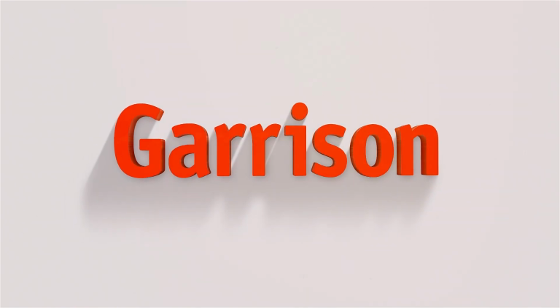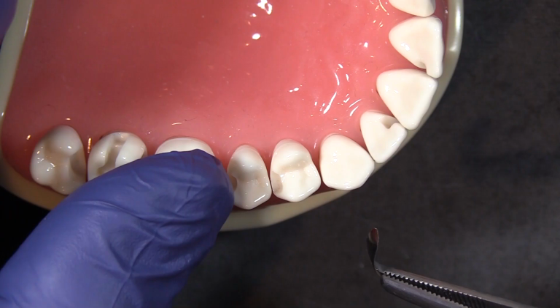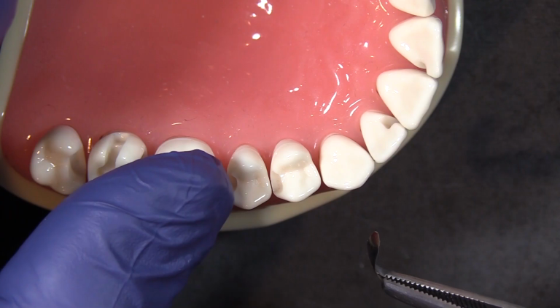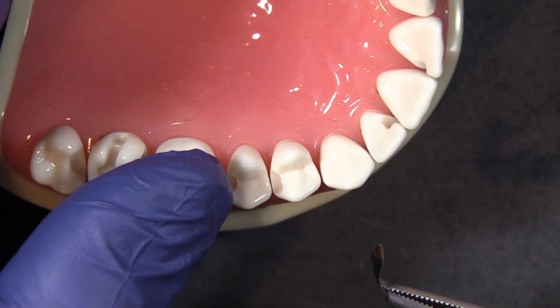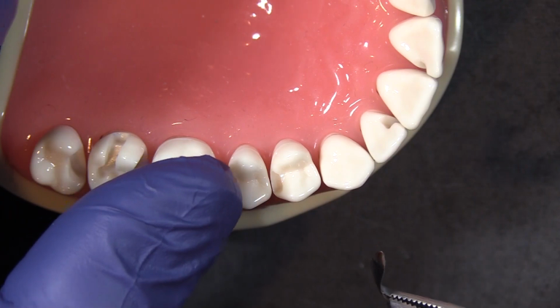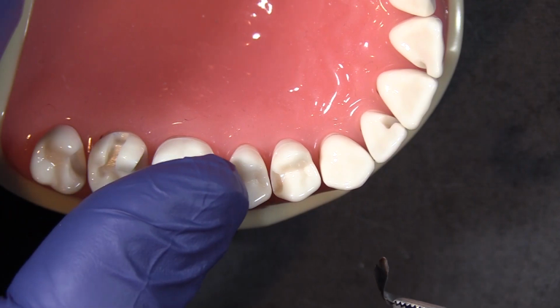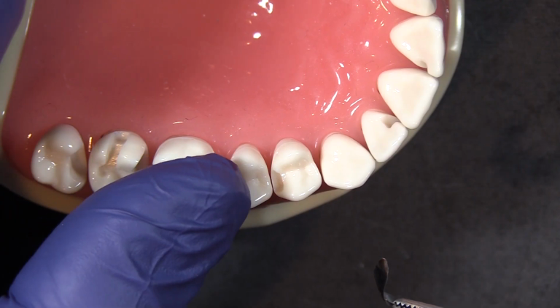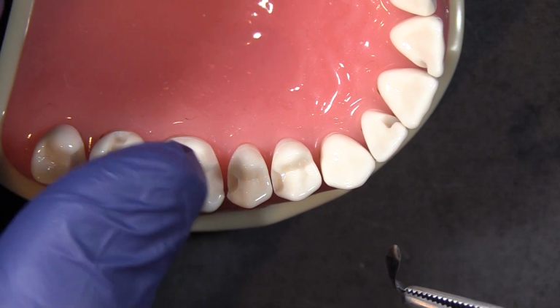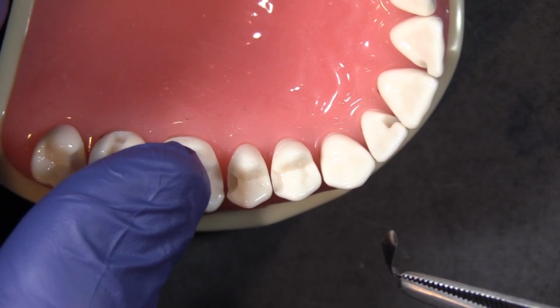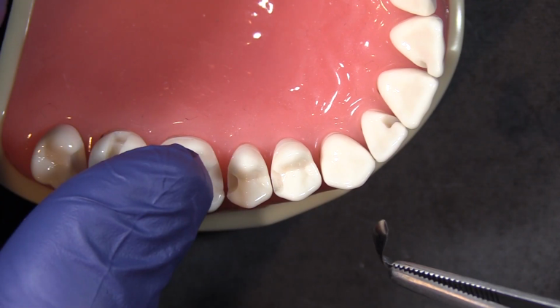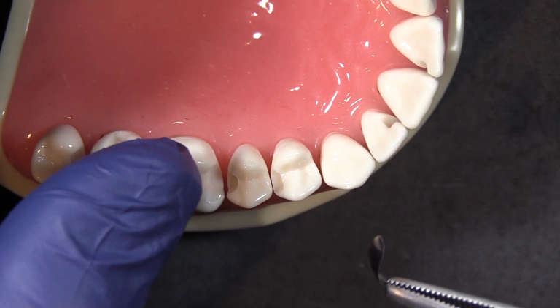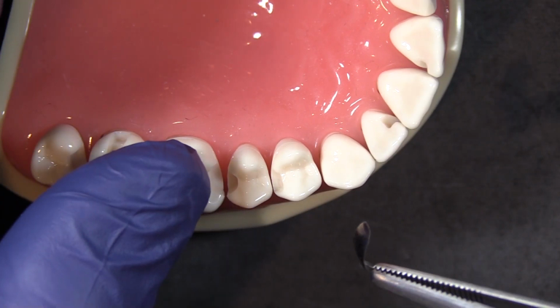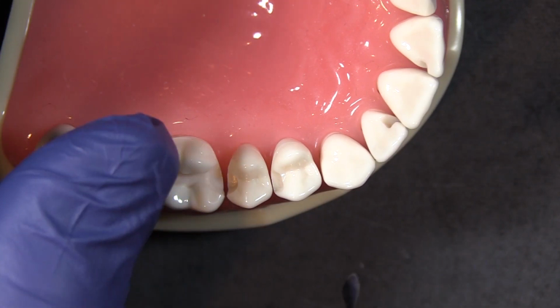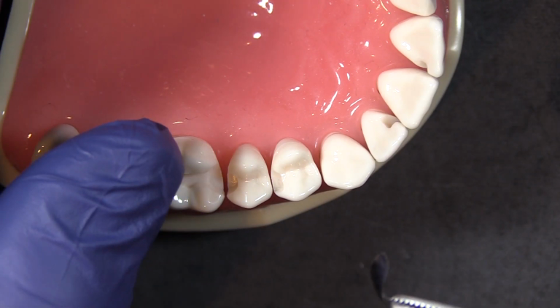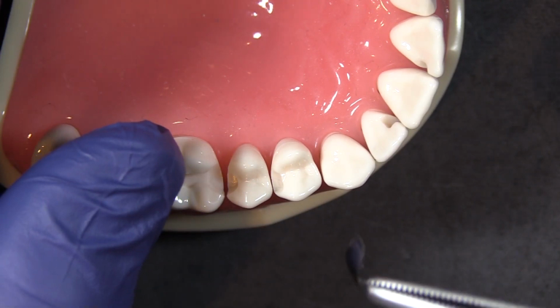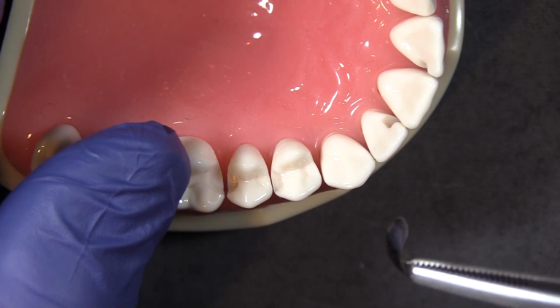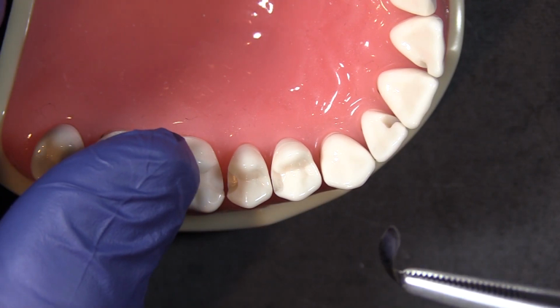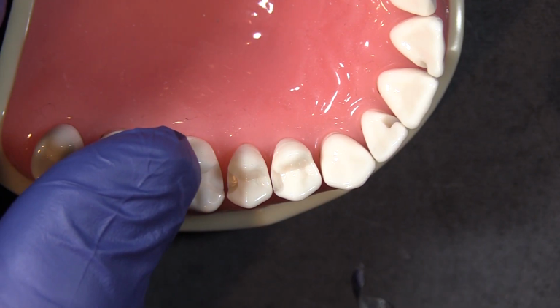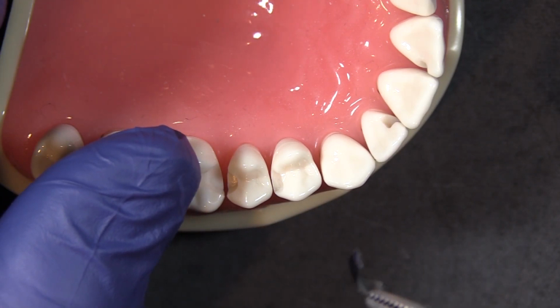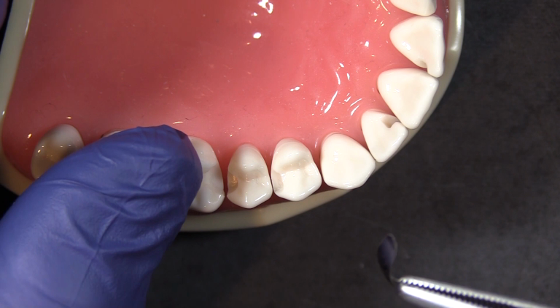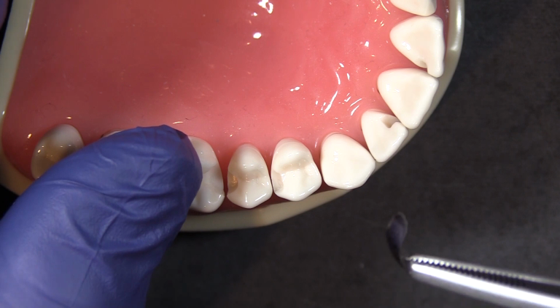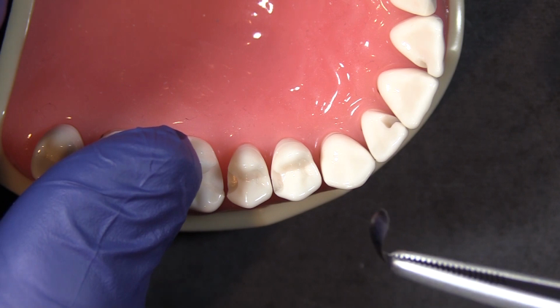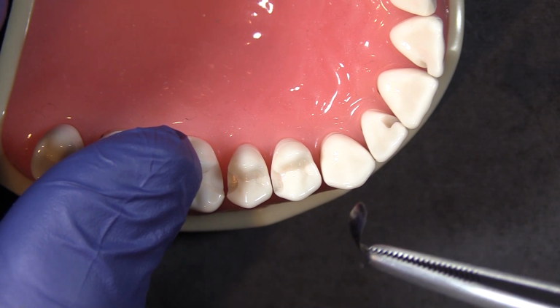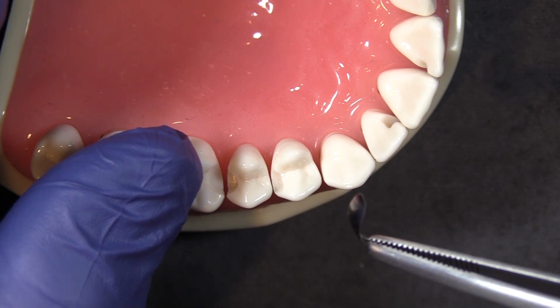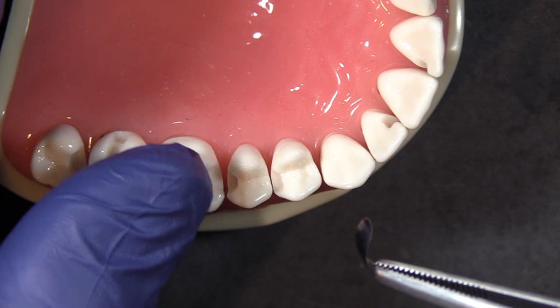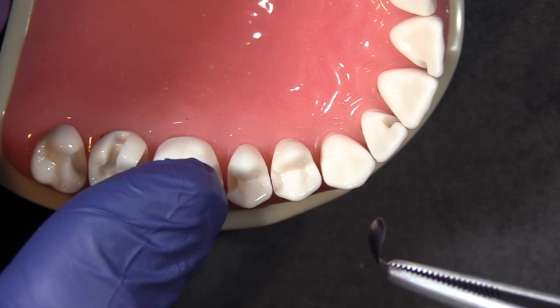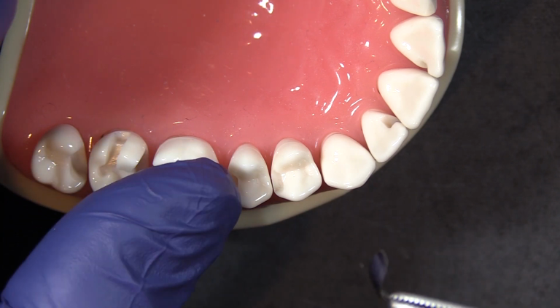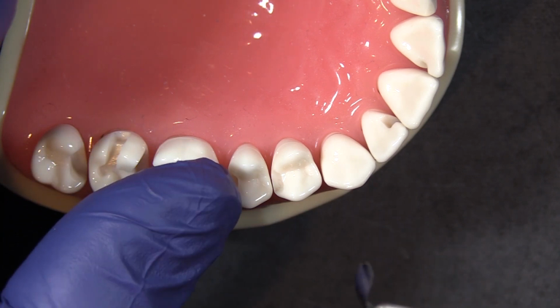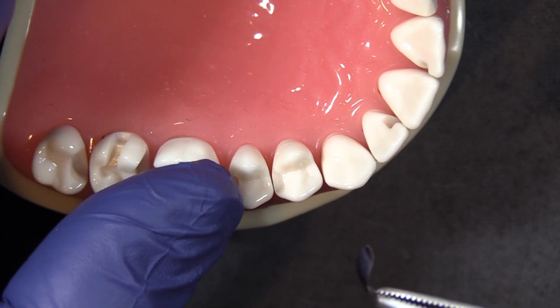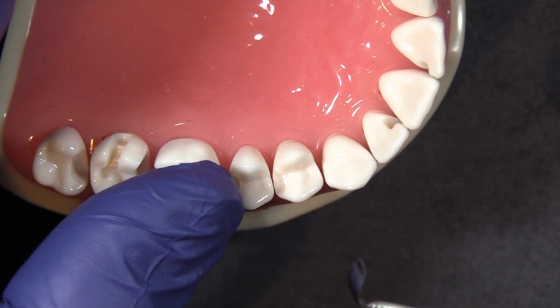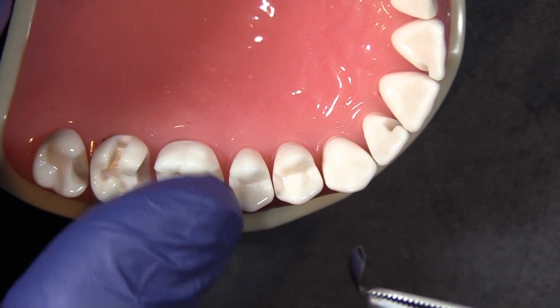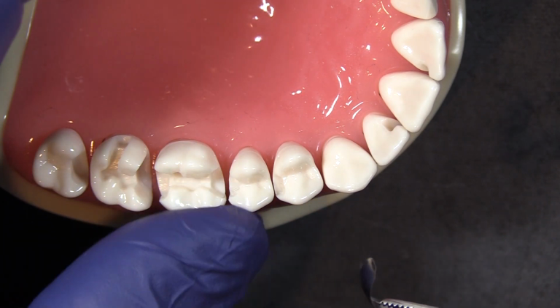Hi, this is Kevin with Garrison Dental Solutions and I have three quick tips on how to place the sectional matrix band through a tight contact.